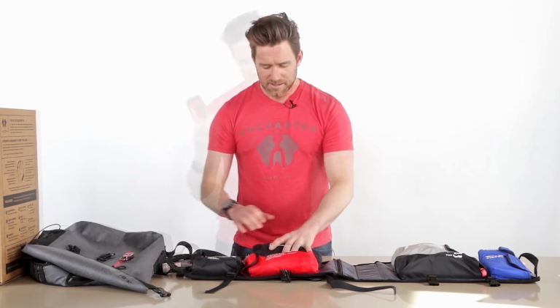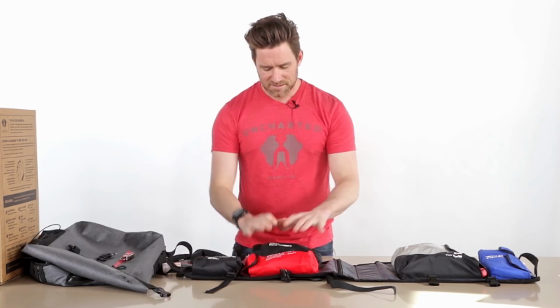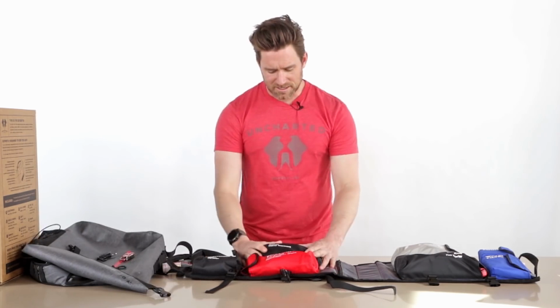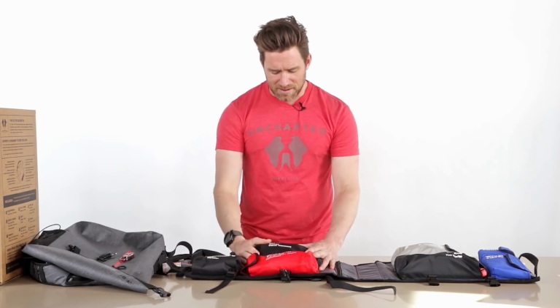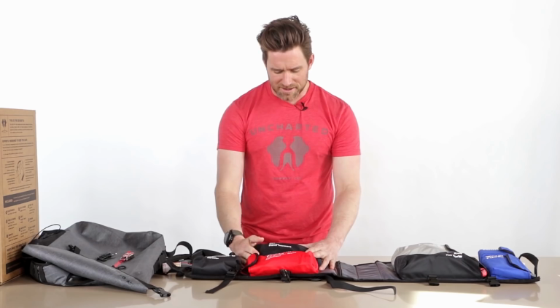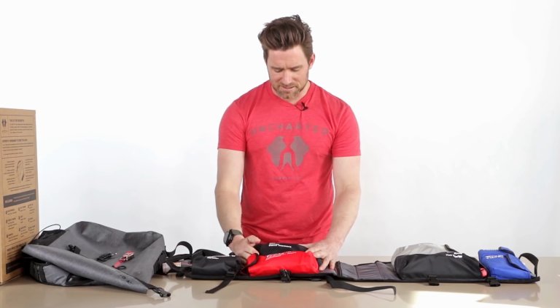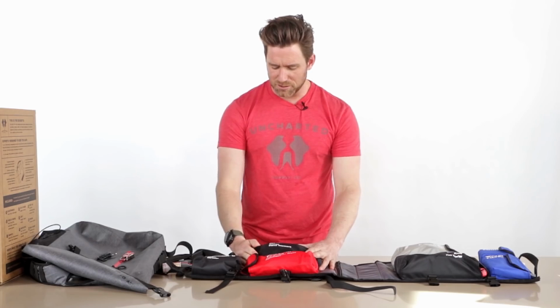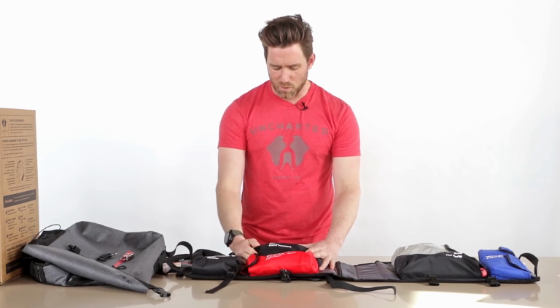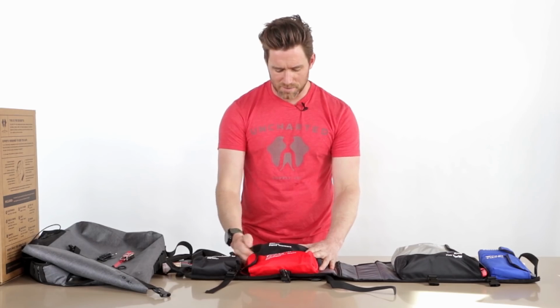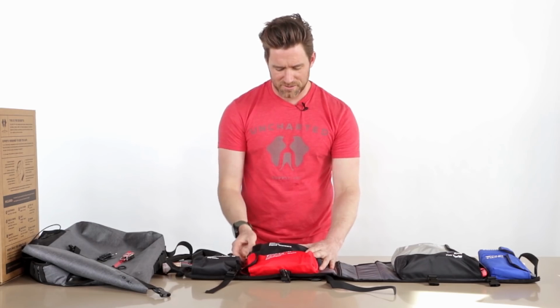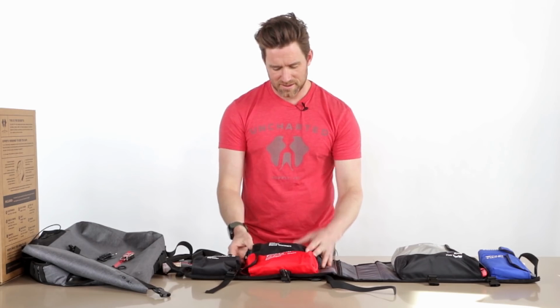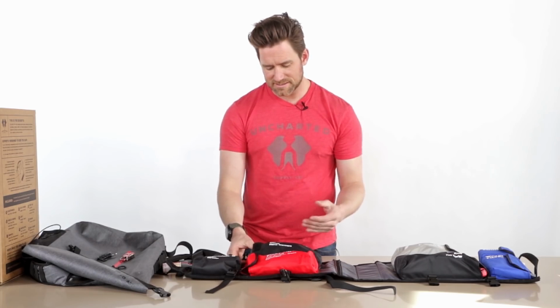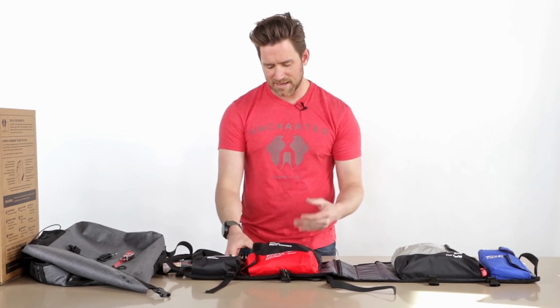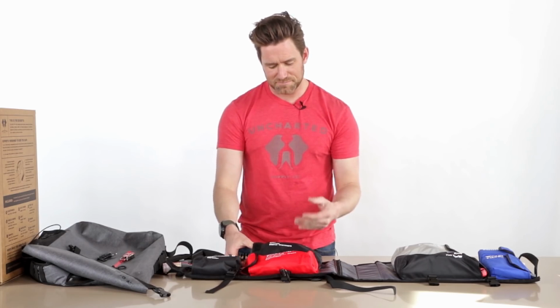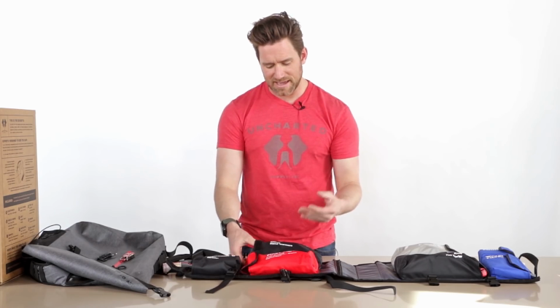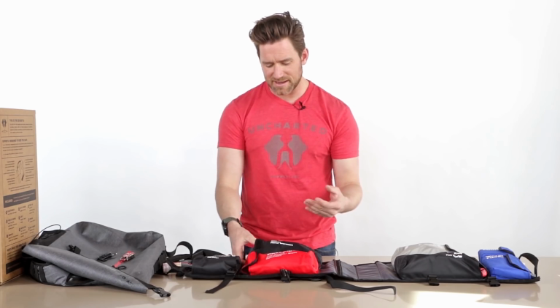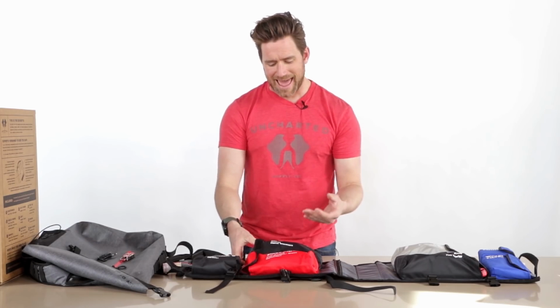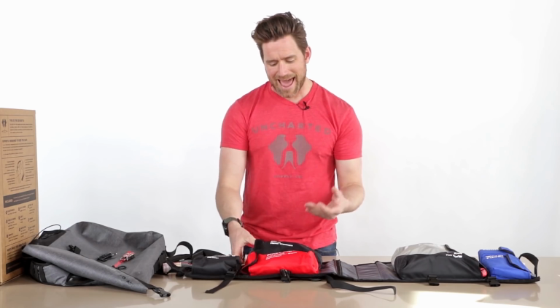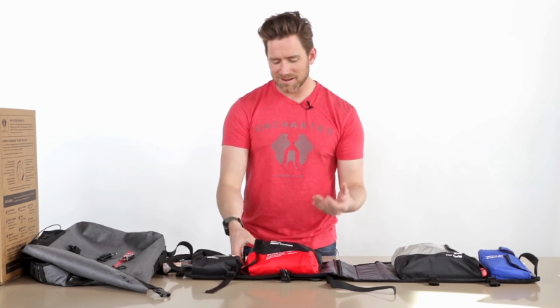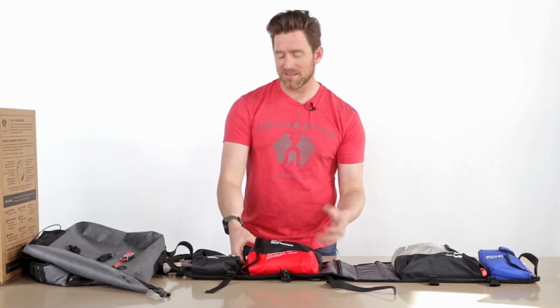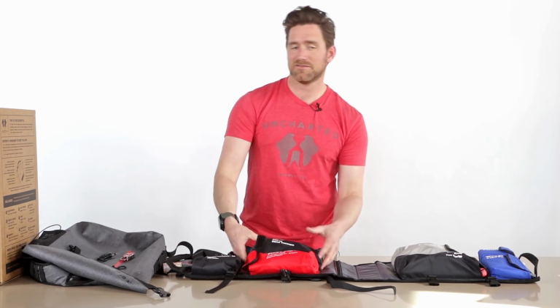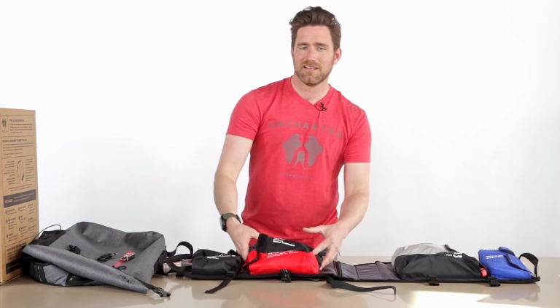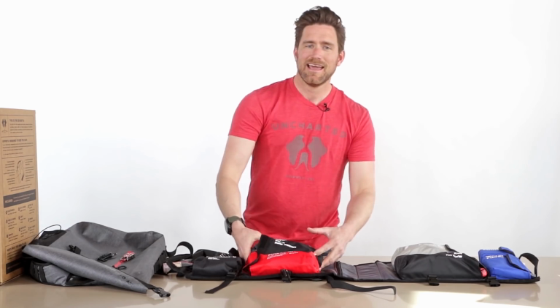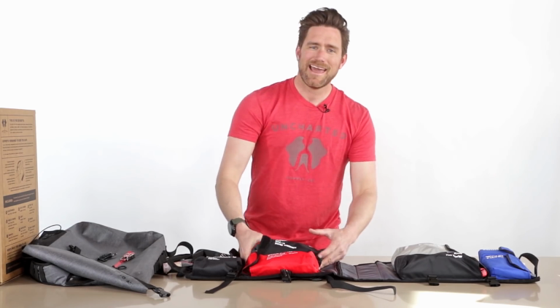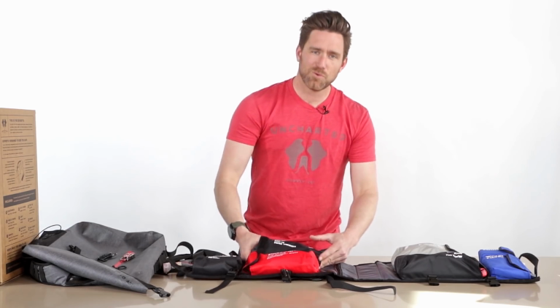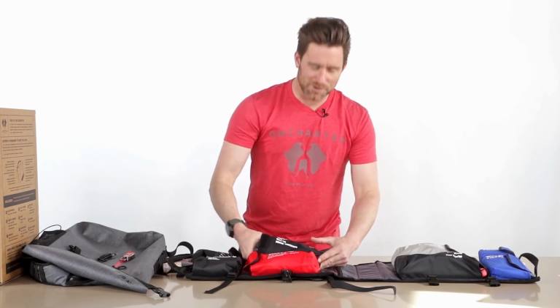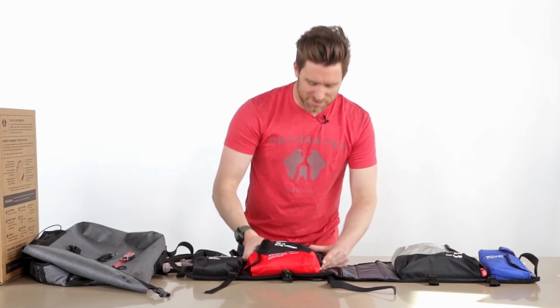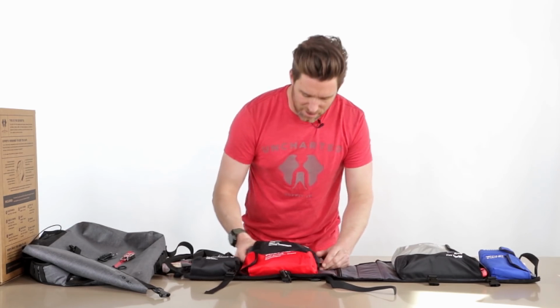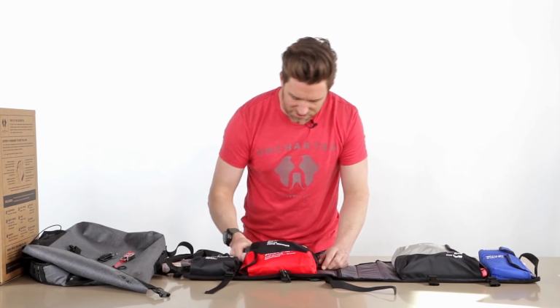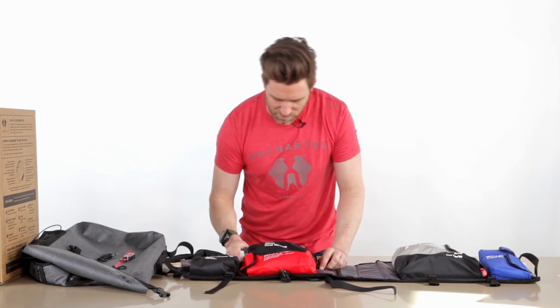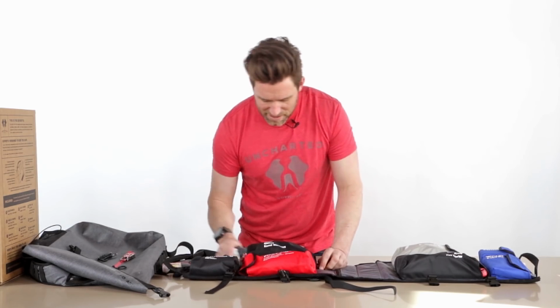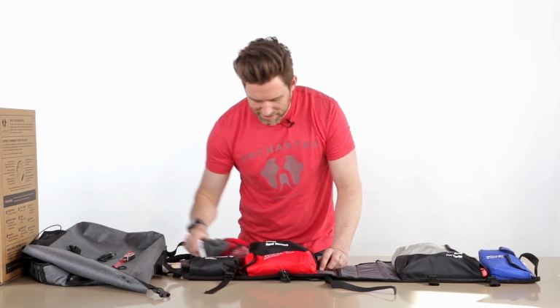This next pocket is labeled warmth — tent, blanket, hat, gloves, hand warmers, all in this one pocket. I'm going to pull it all out and go through it one at a time.